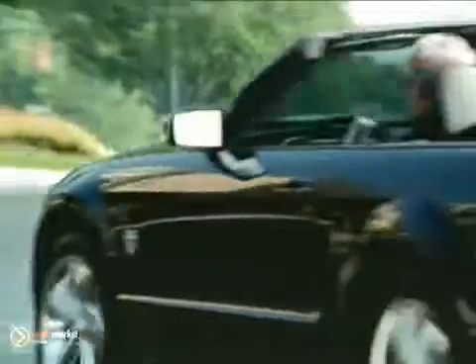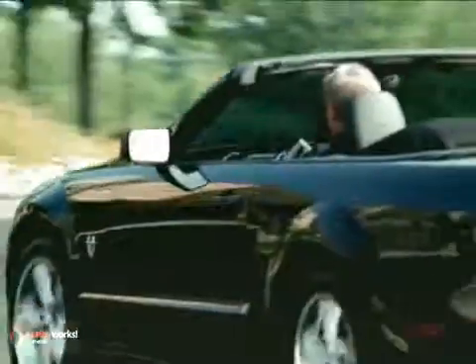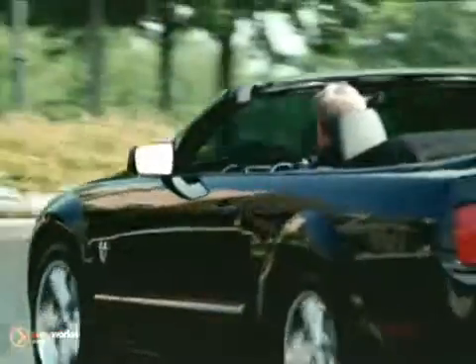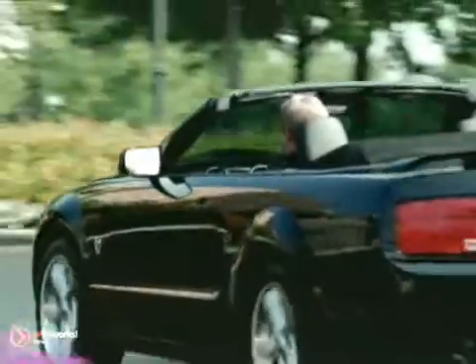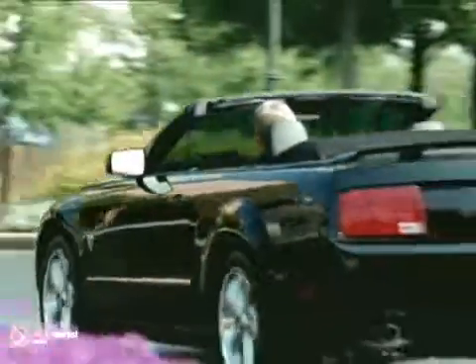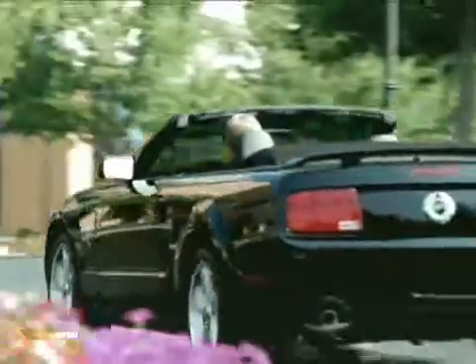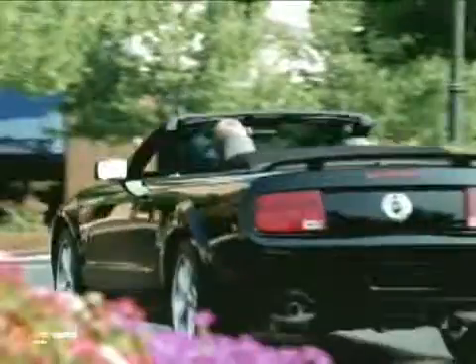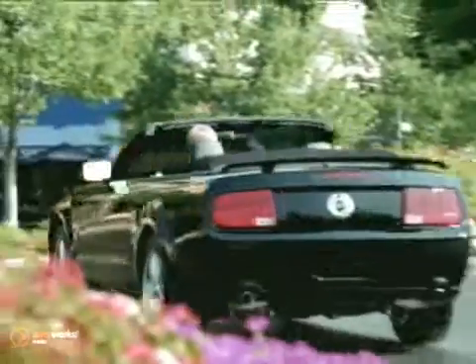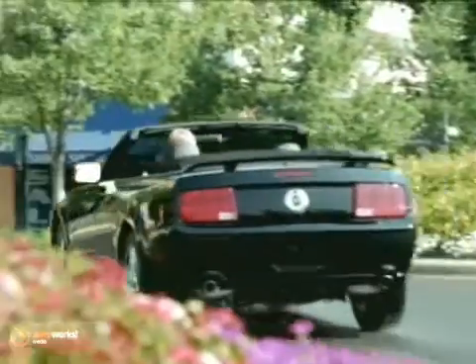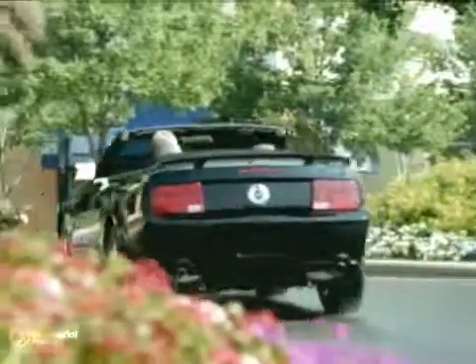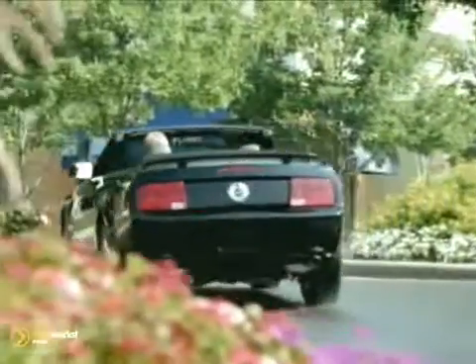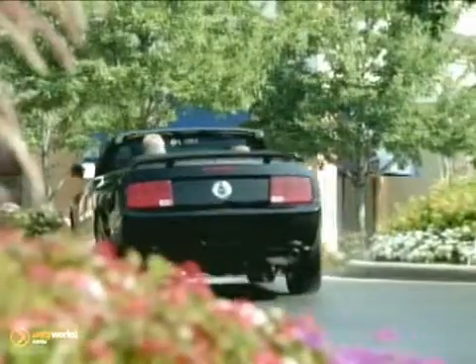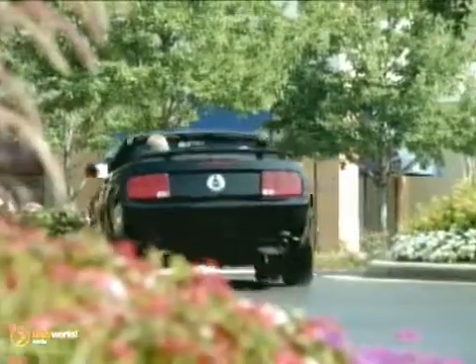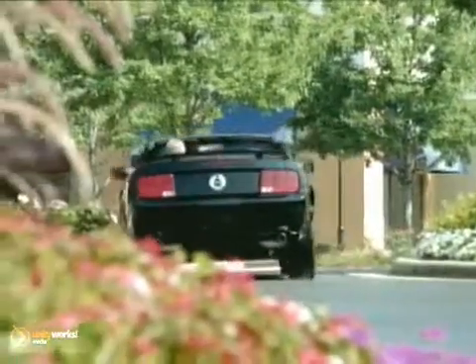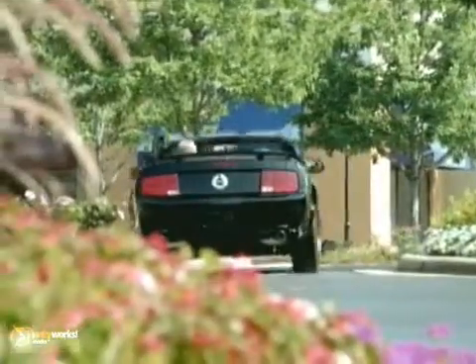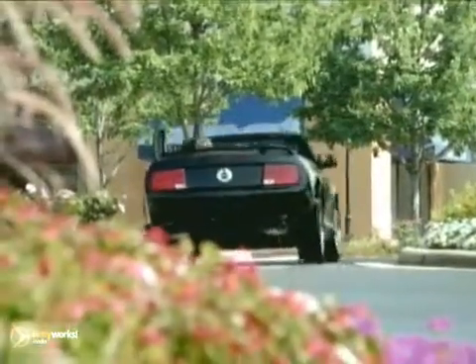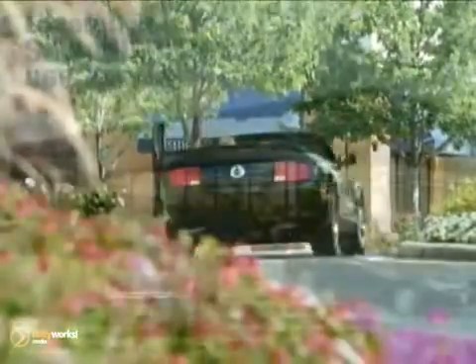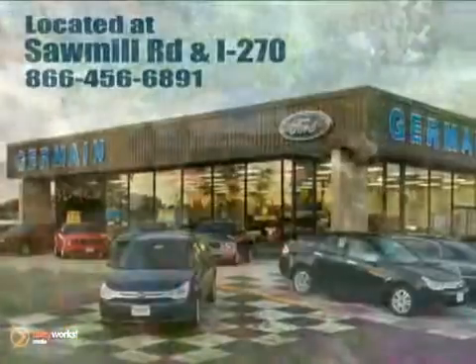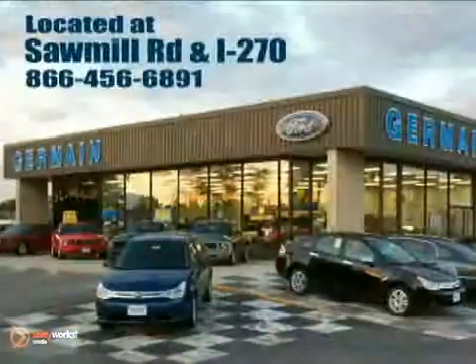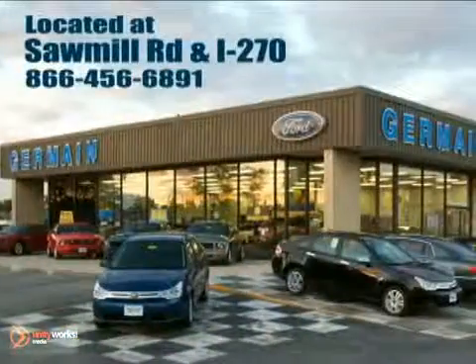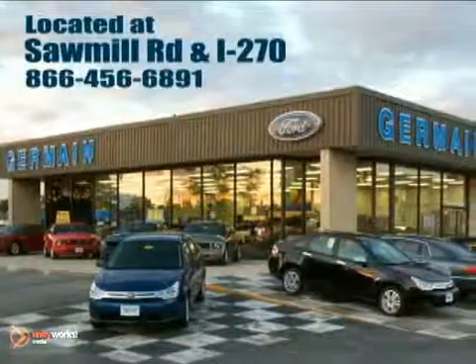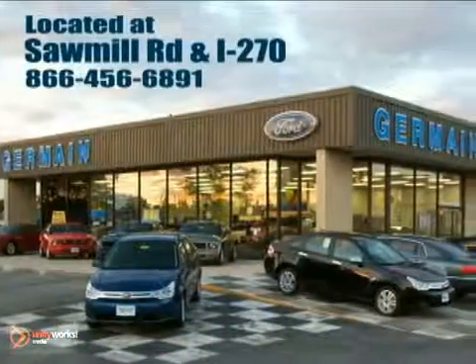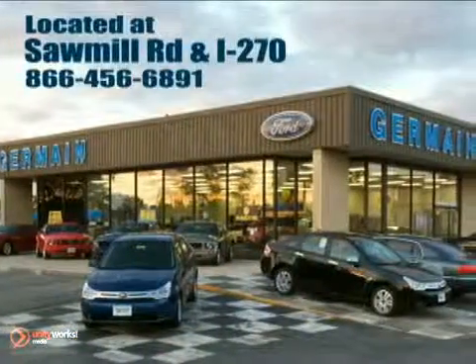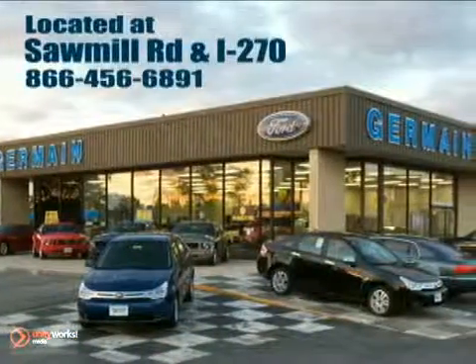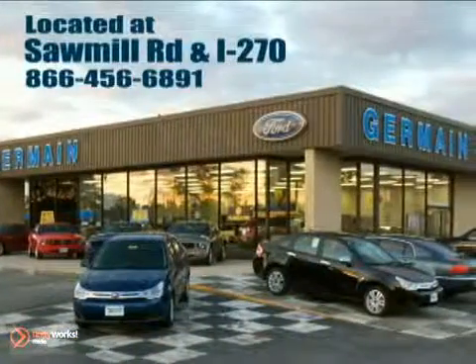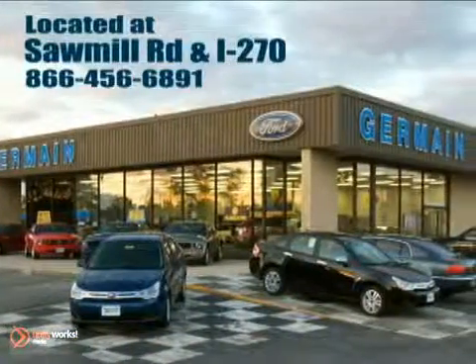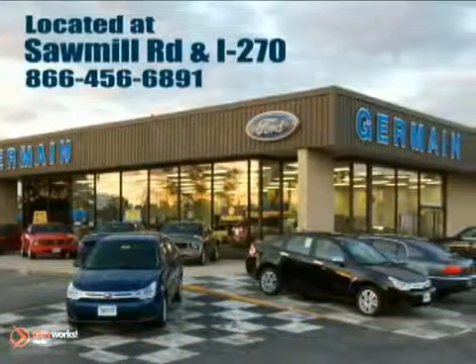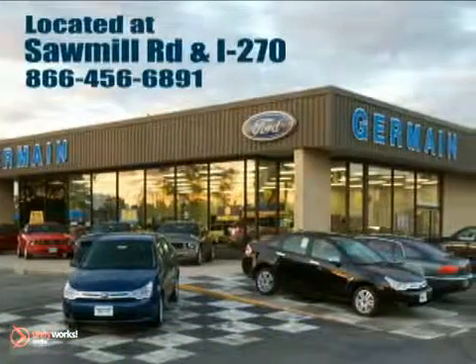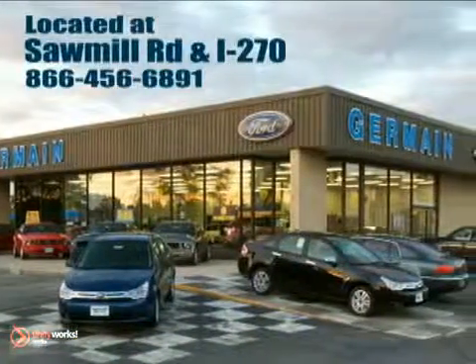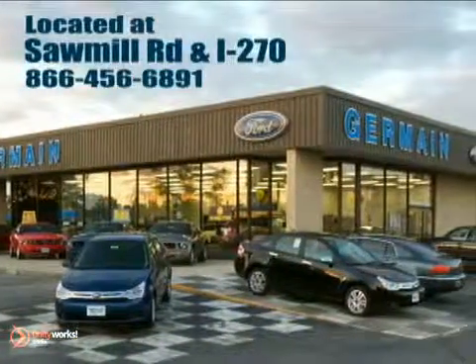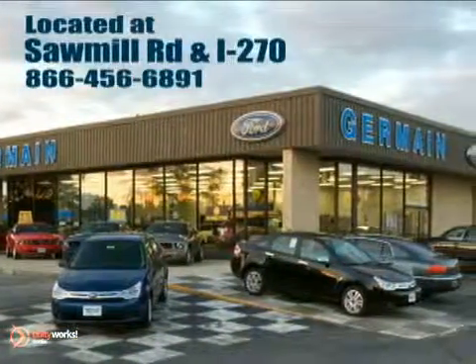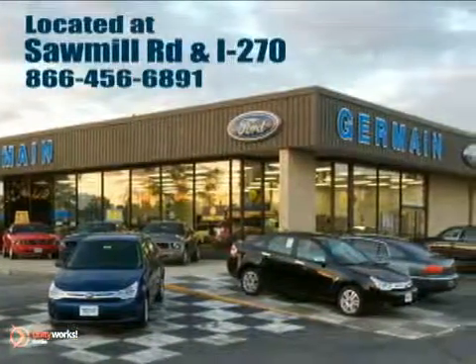Experience quality you can believe in at your main for today. Conveniently located at Sawmill Road and I-270.